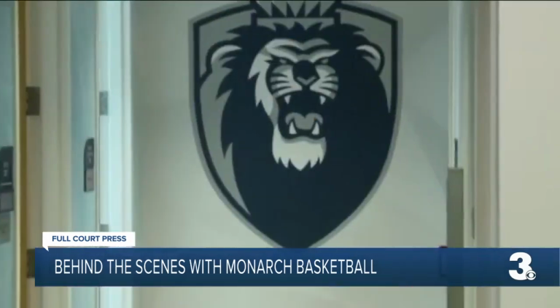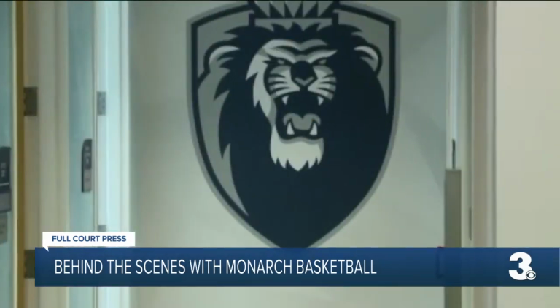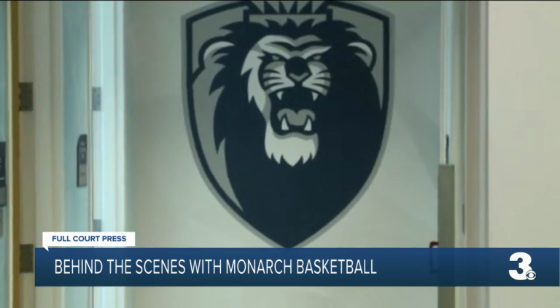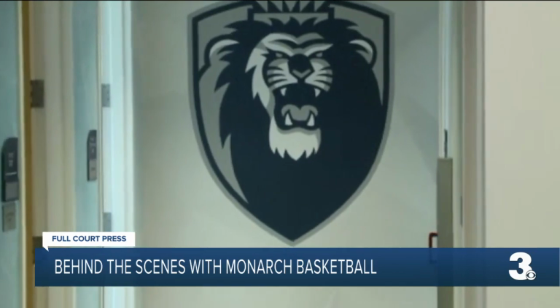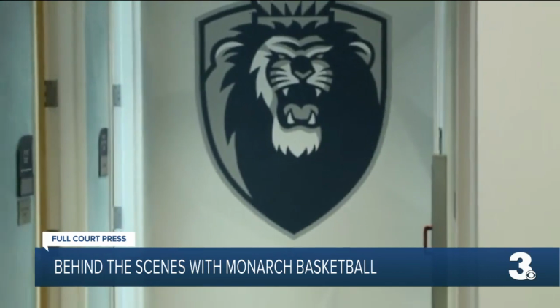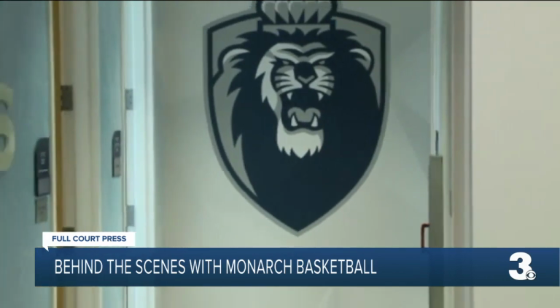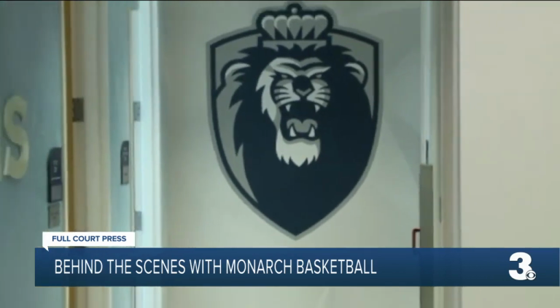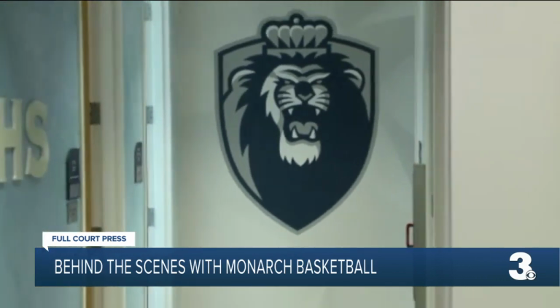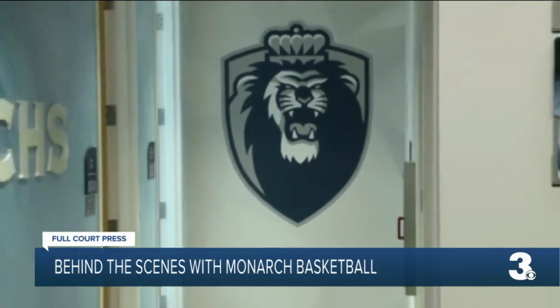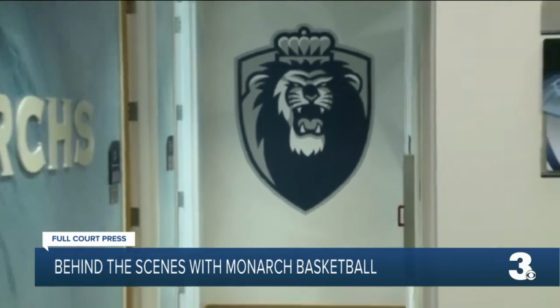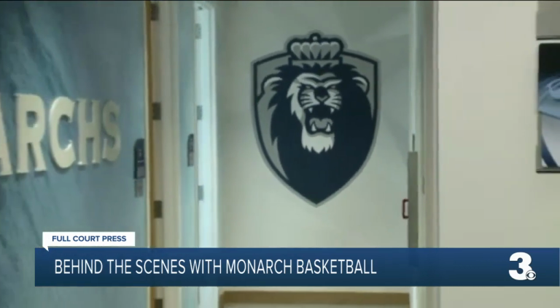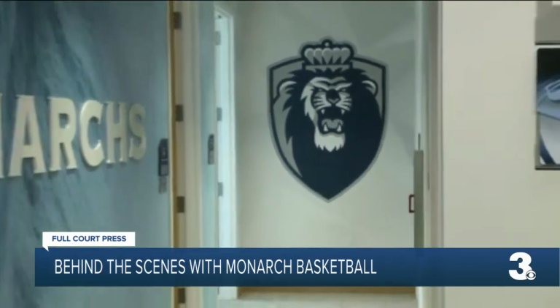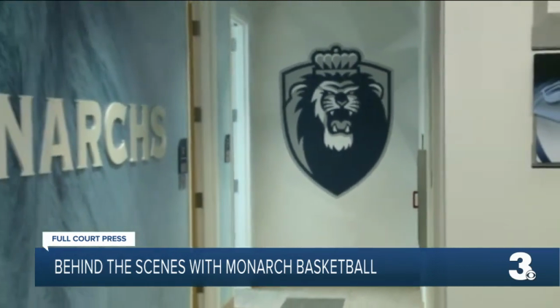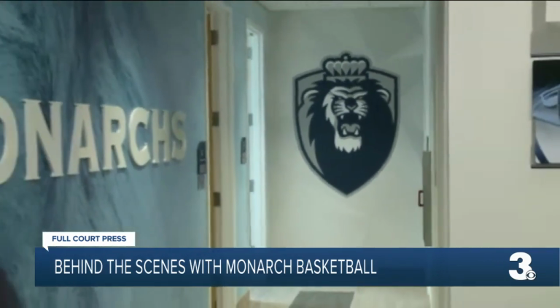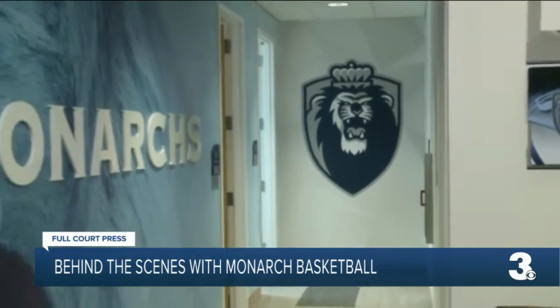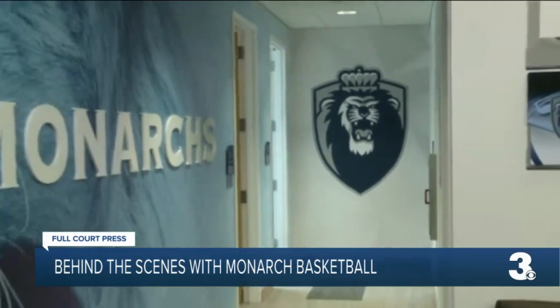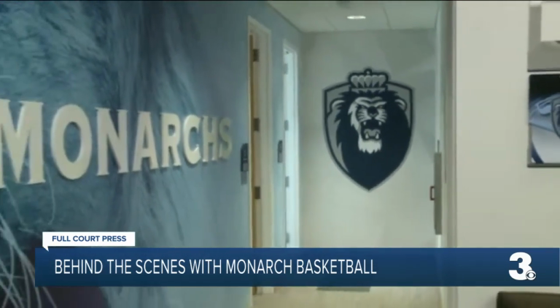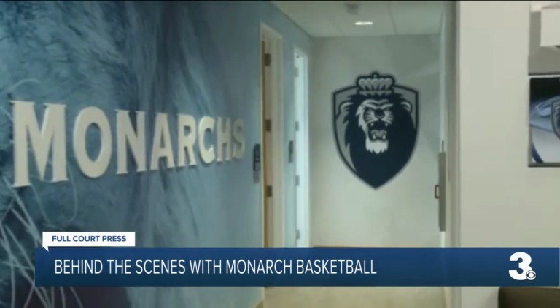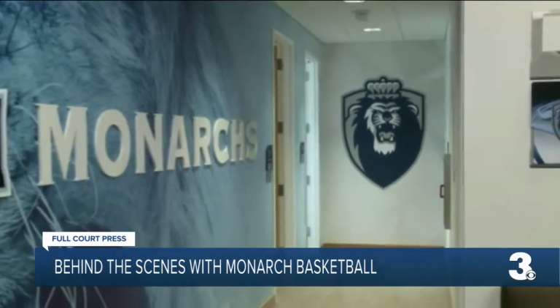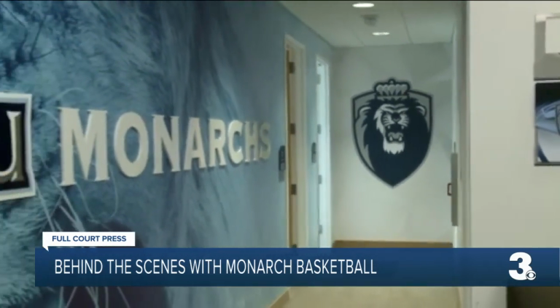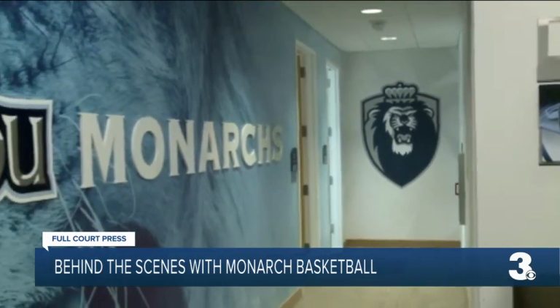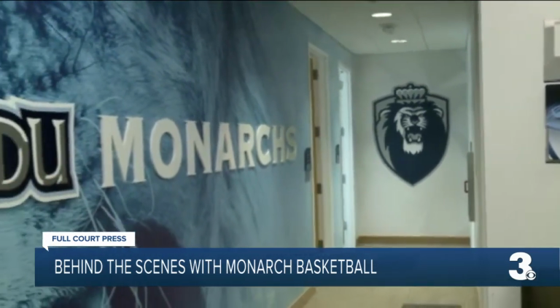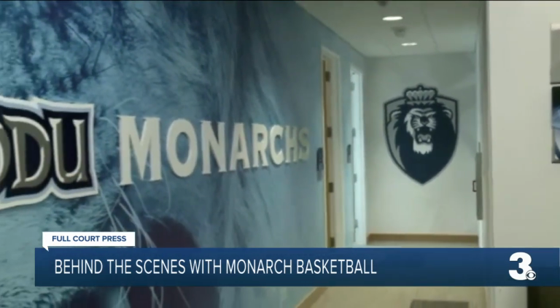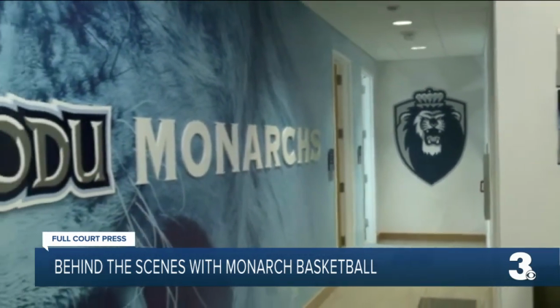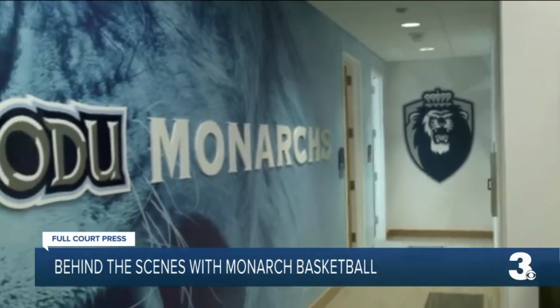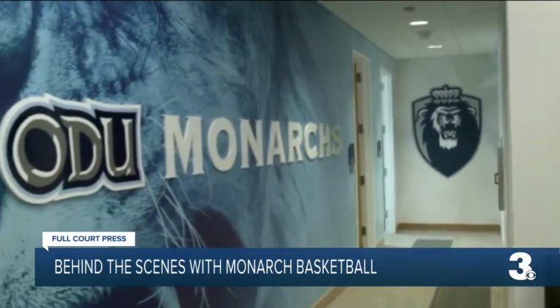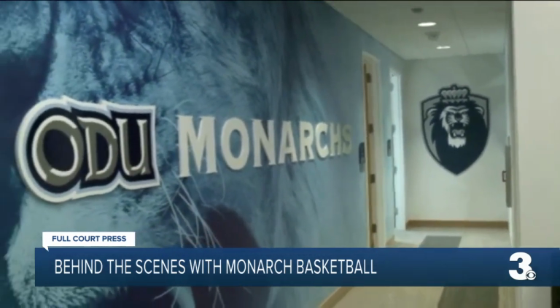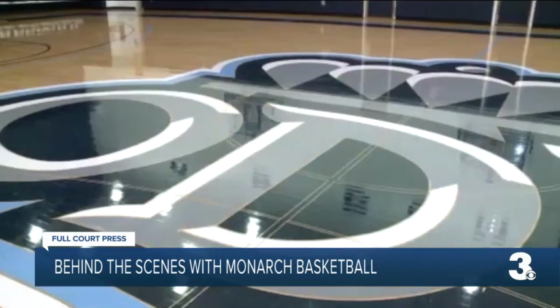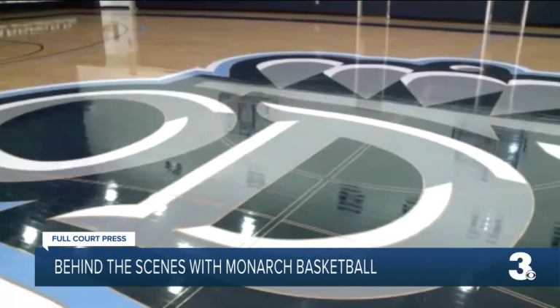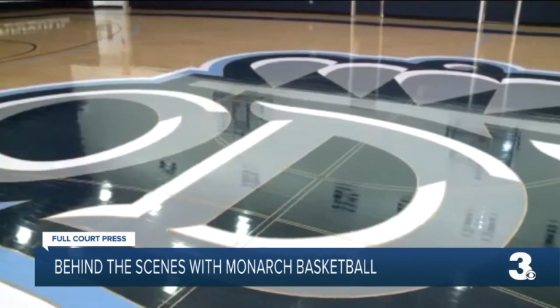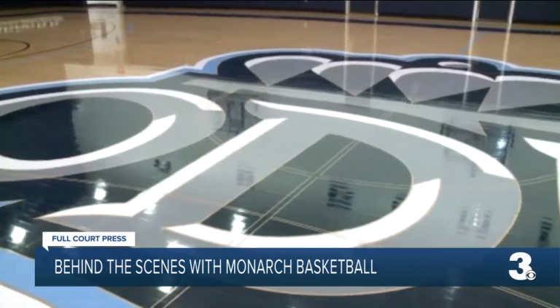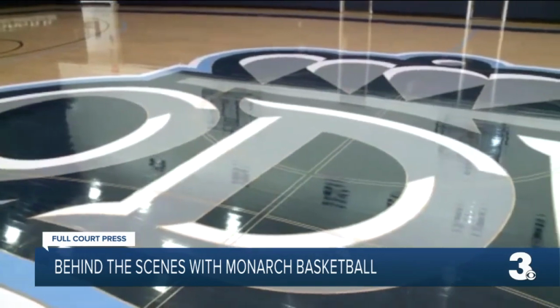Thank you for joining us on this tour of the Mitchum Basketball Performance Center. We hope to see all of you in the stands at Chartway Arena on Wednesday, November 10th, for our first game. Go Monarchs!